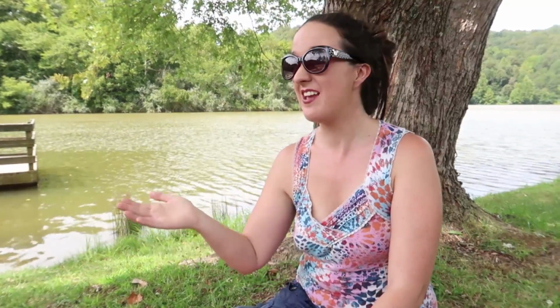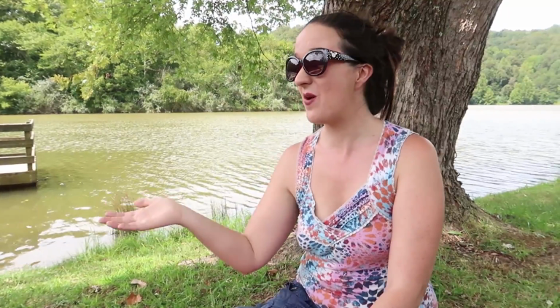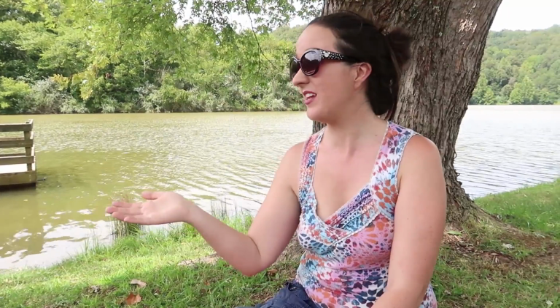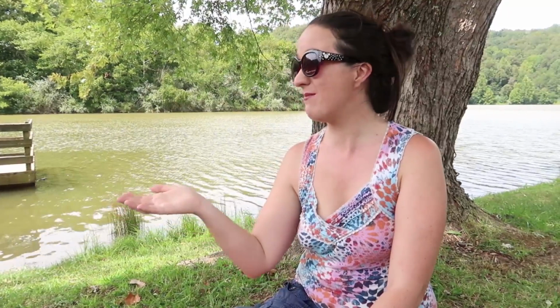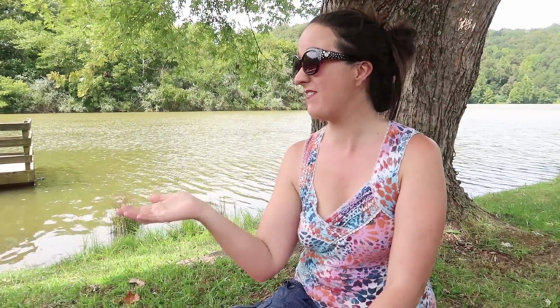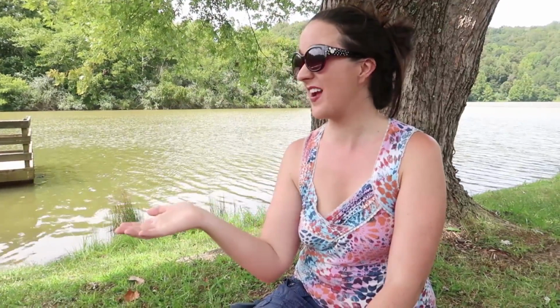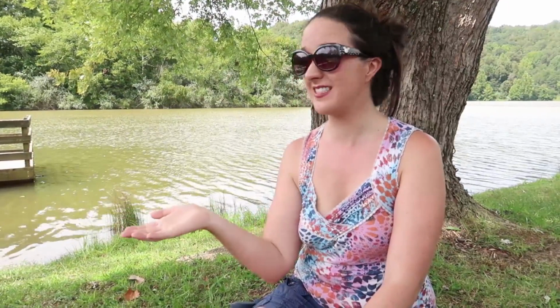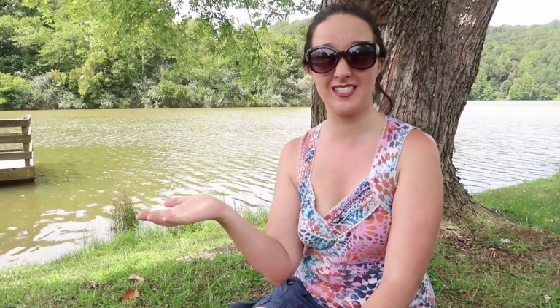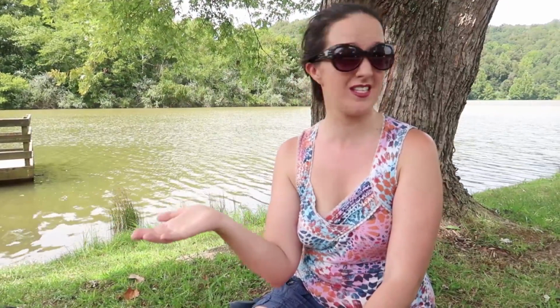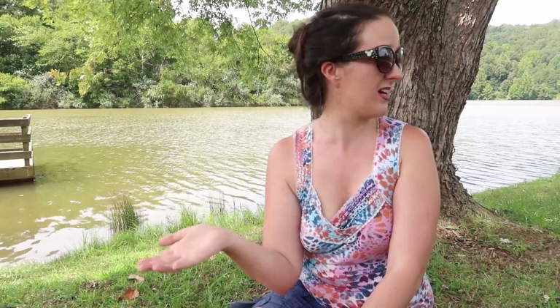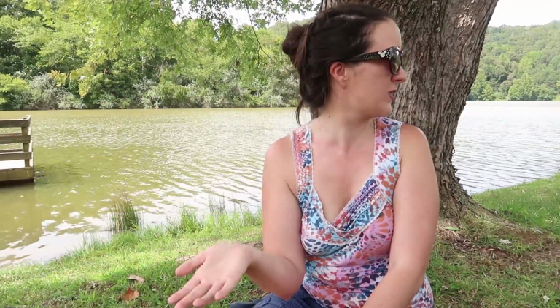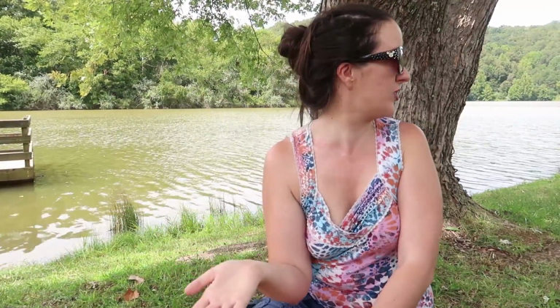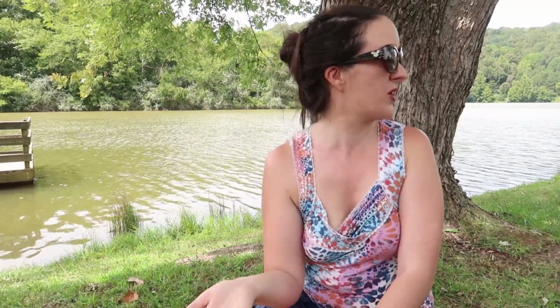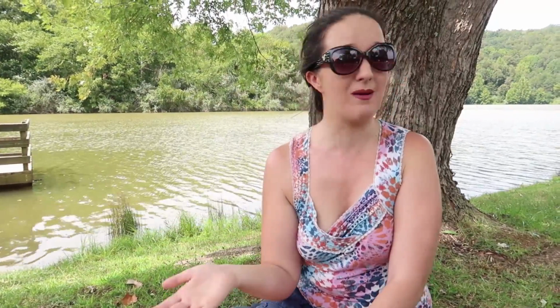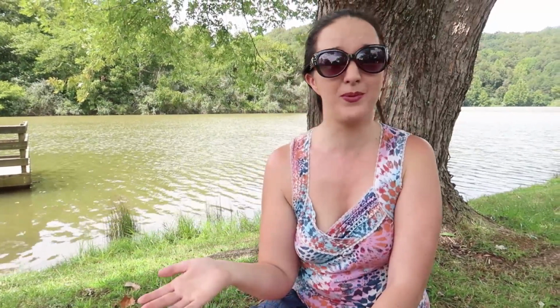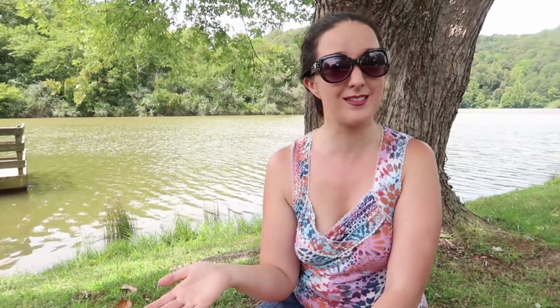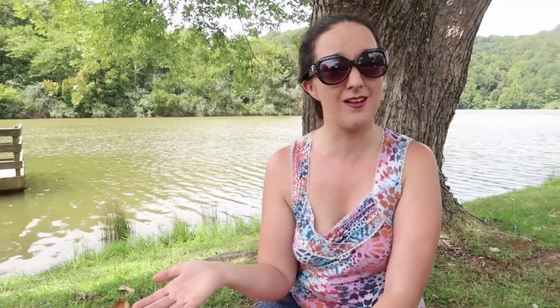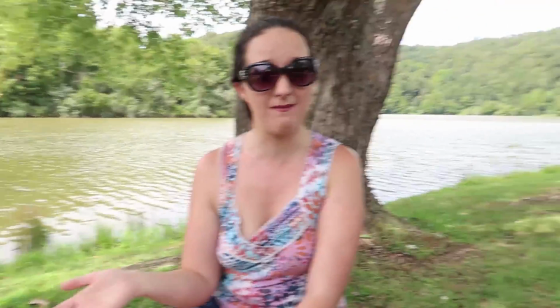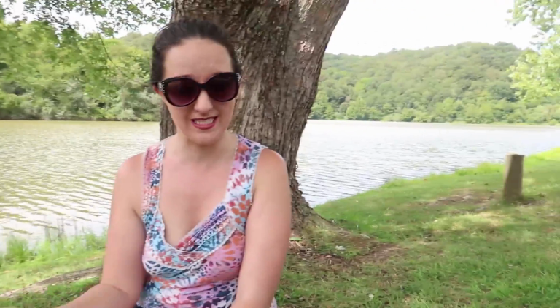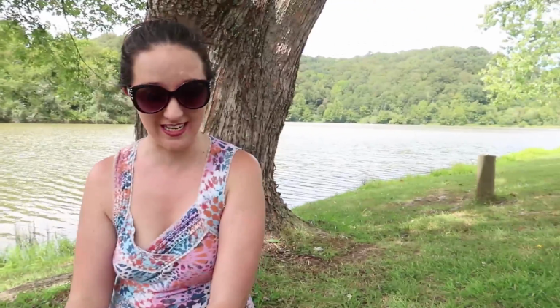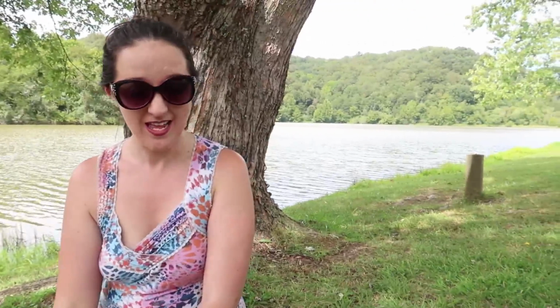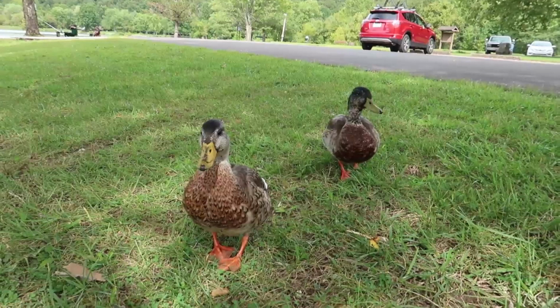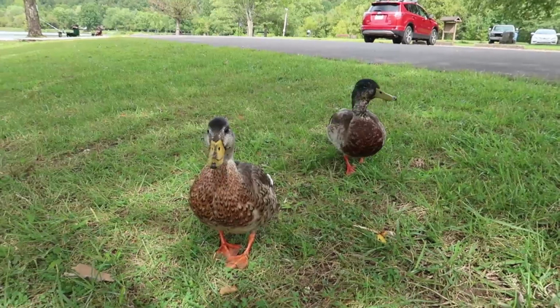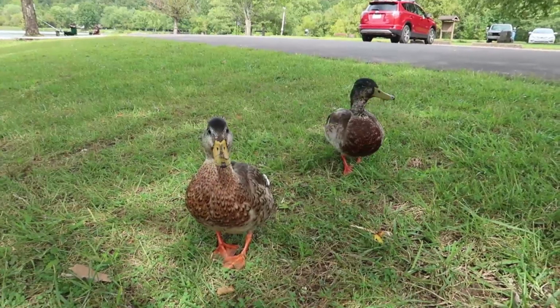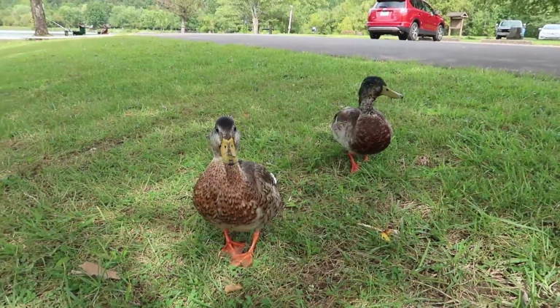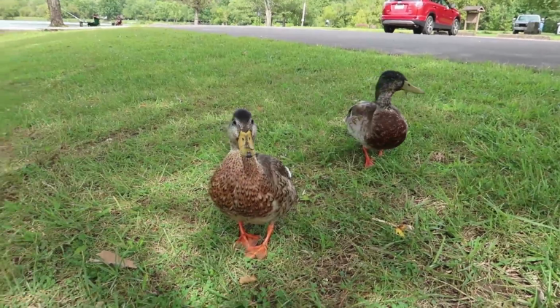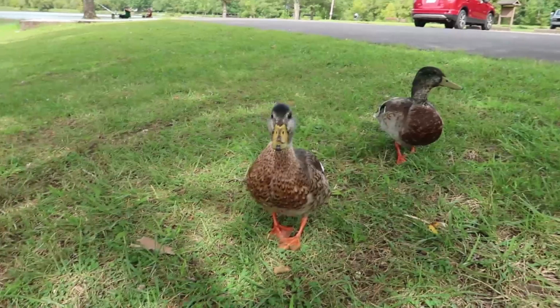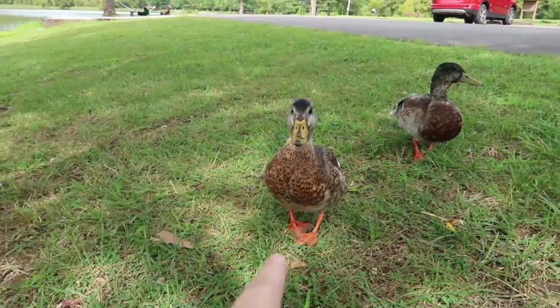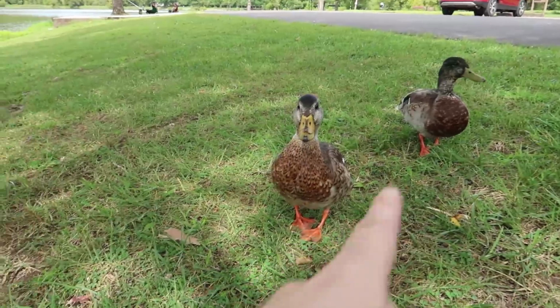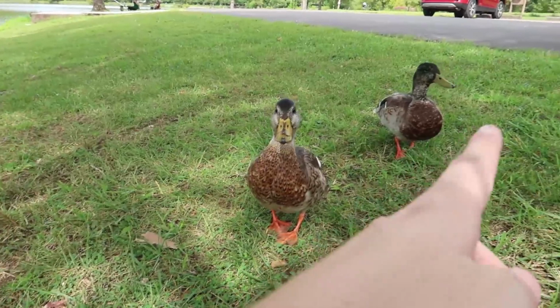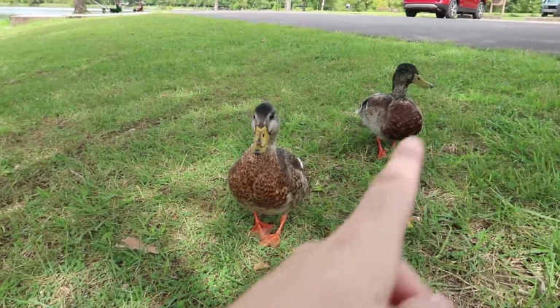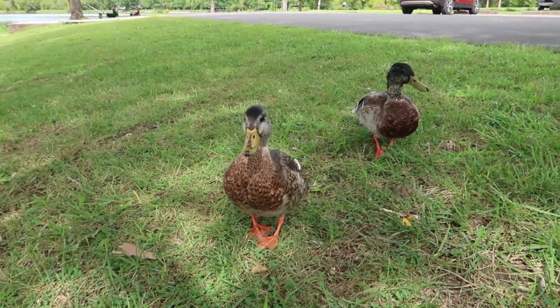If only my friends the ducks would show up — that's all I'm missing. These are my new friends Hank and Frank.